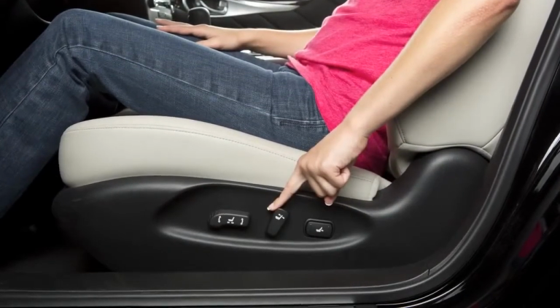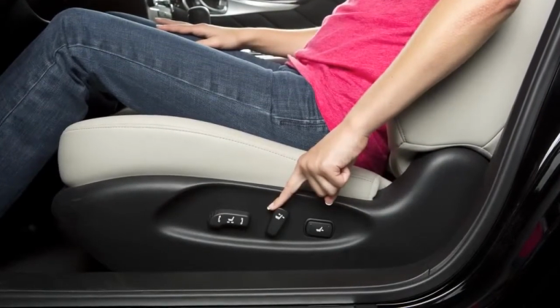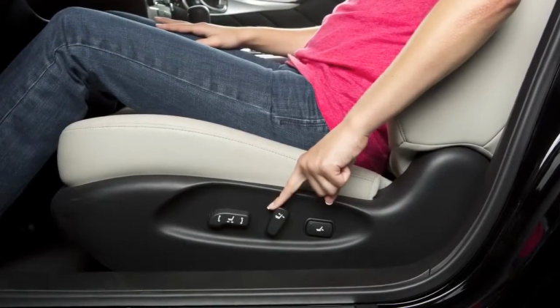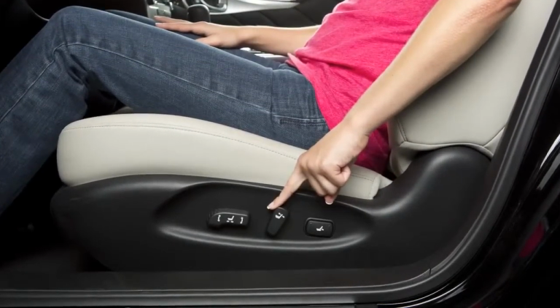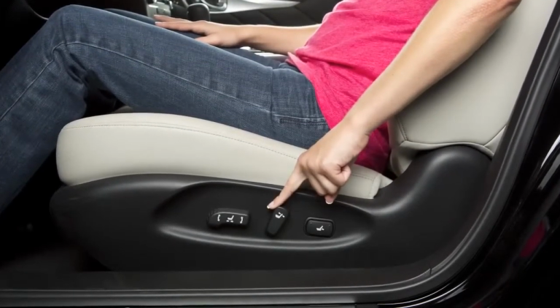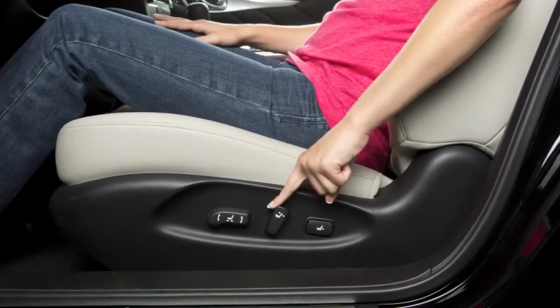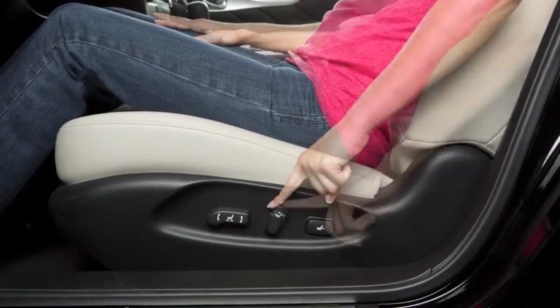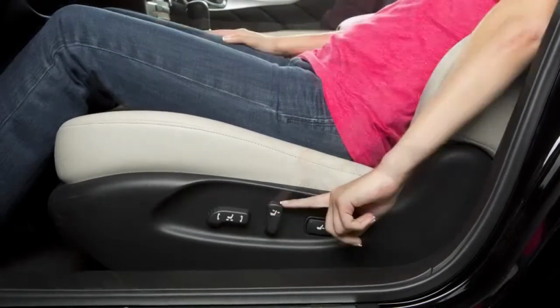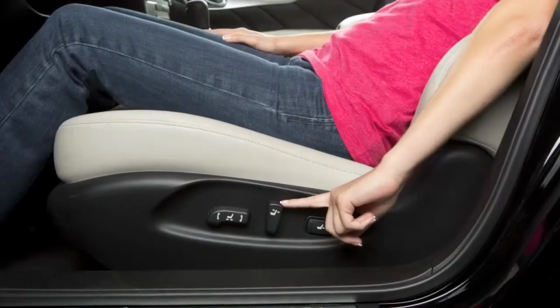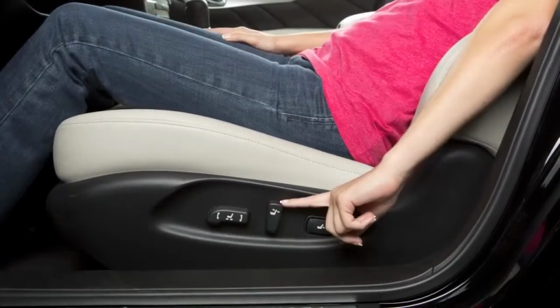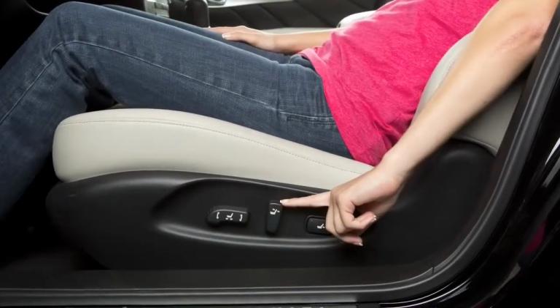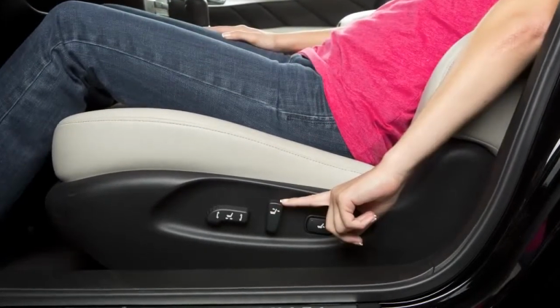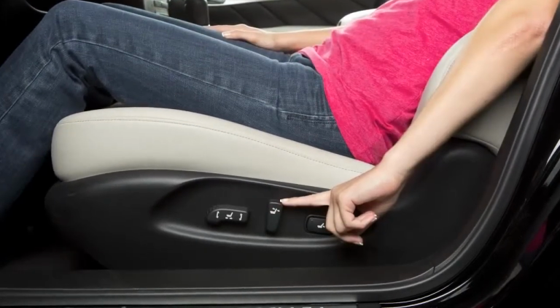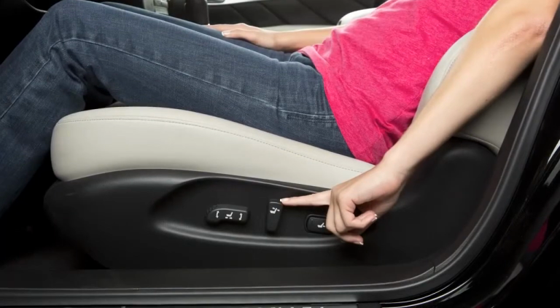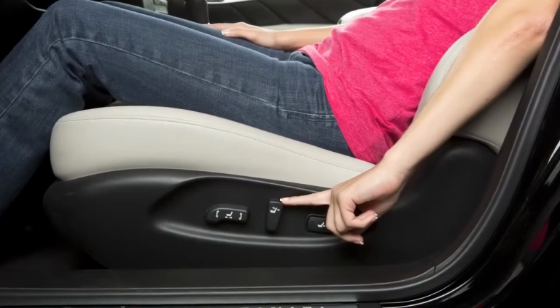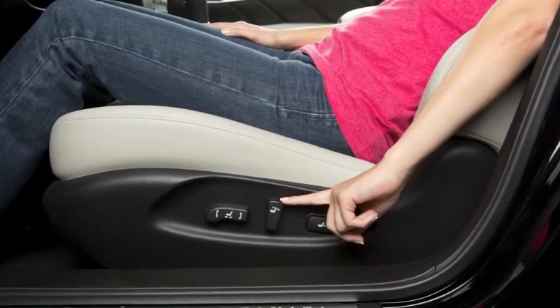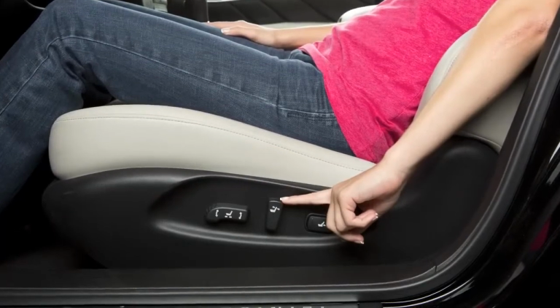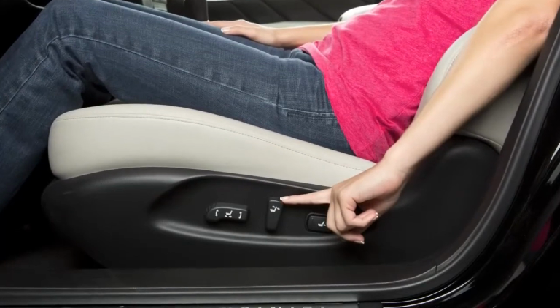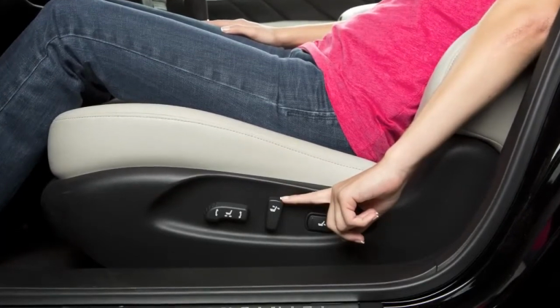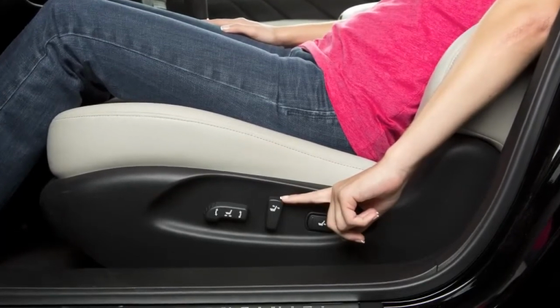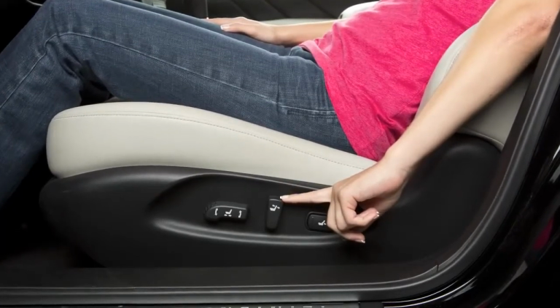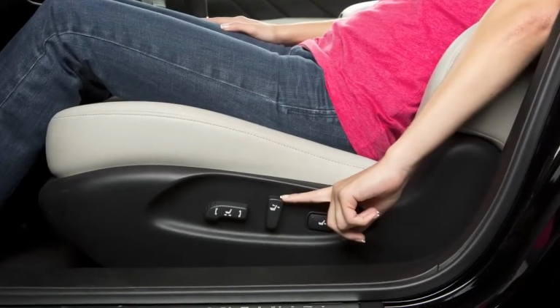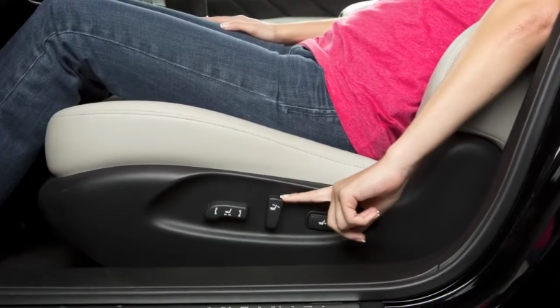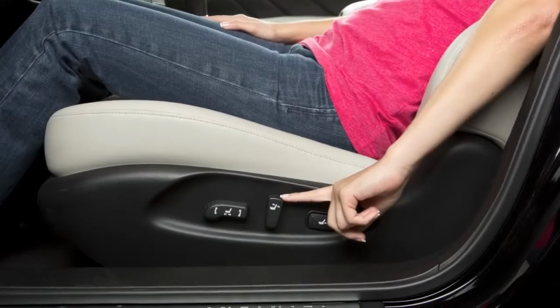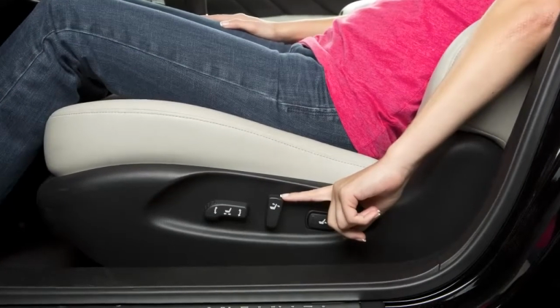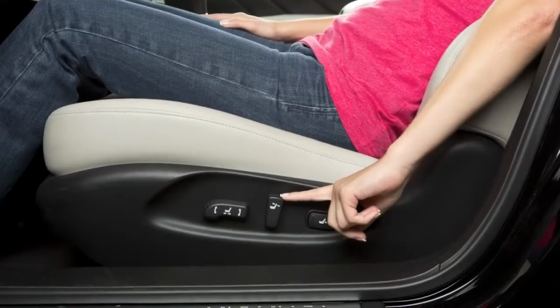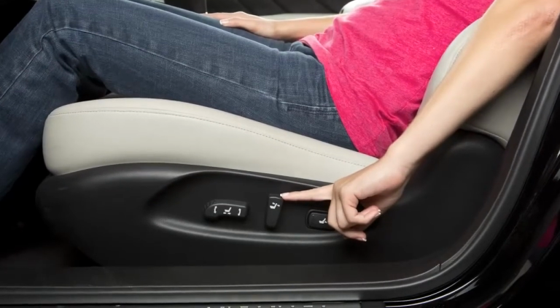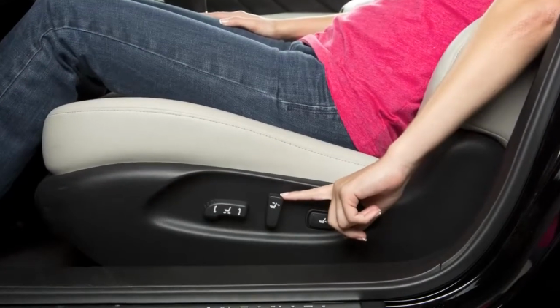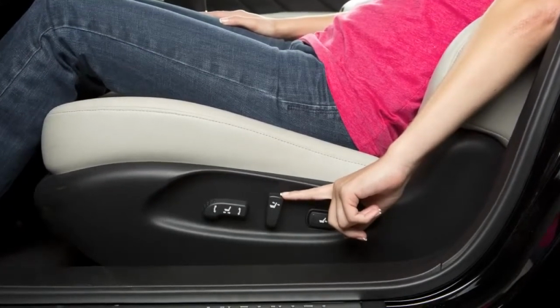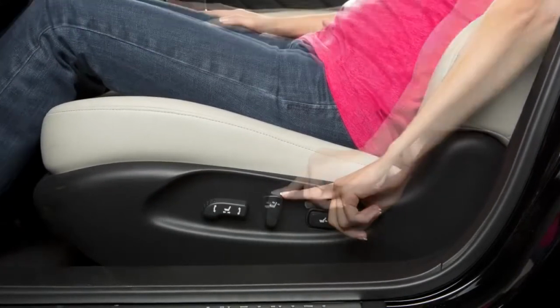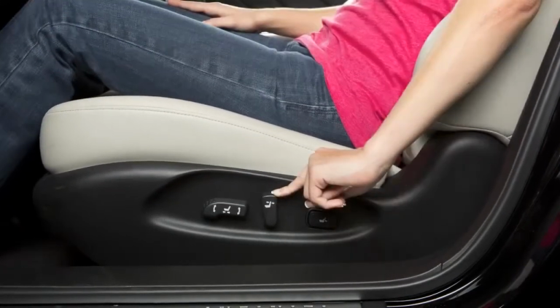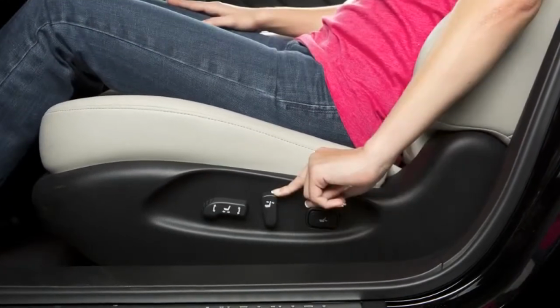To recline the seat, push this switch backward until you achieve the desired position. To bring the back upright, push the switch forward.